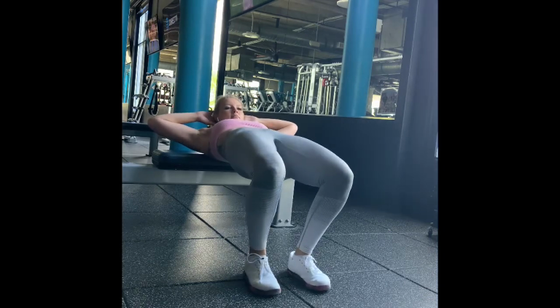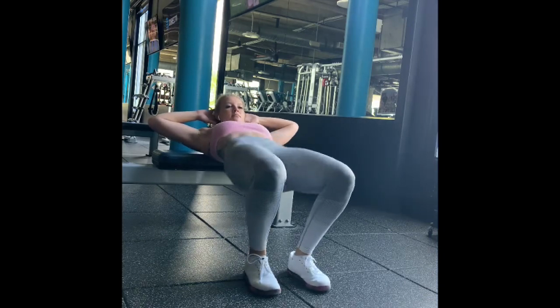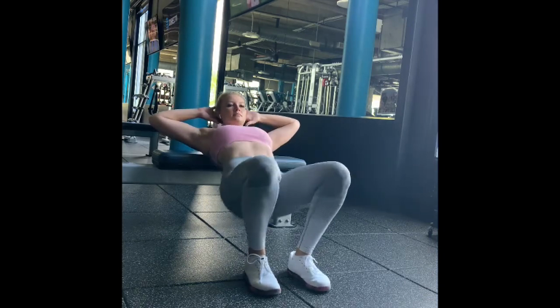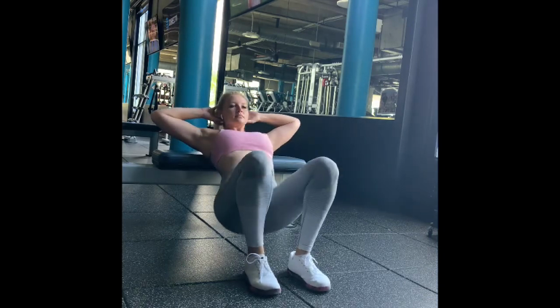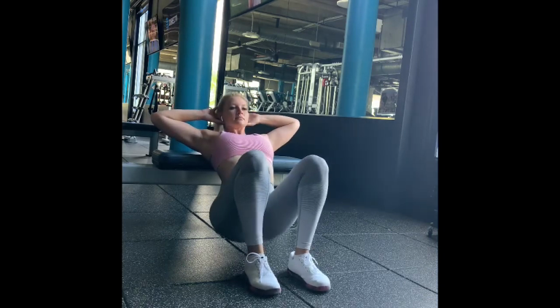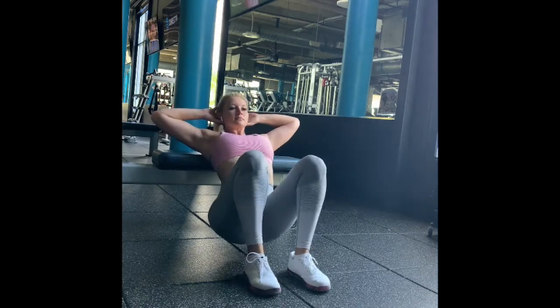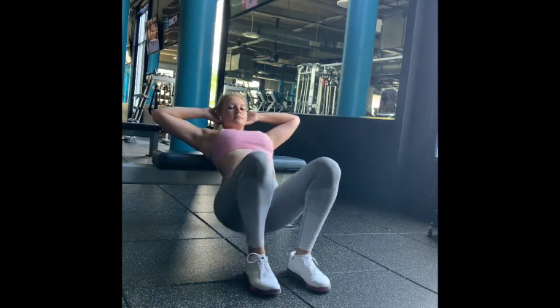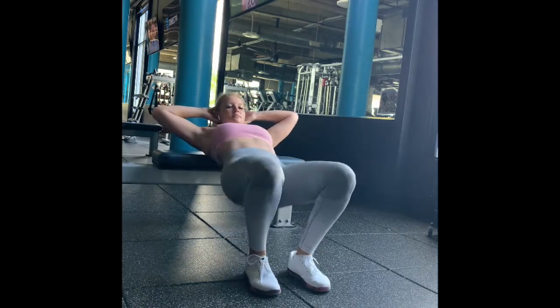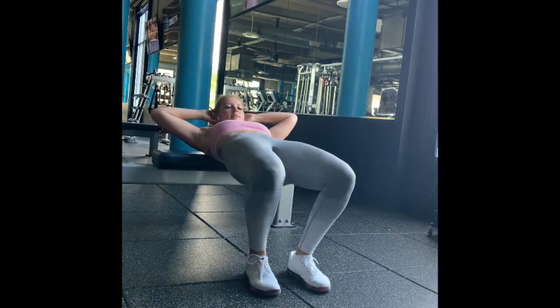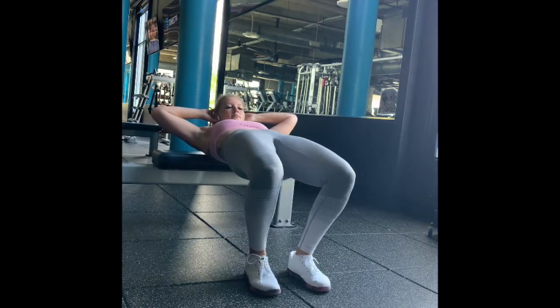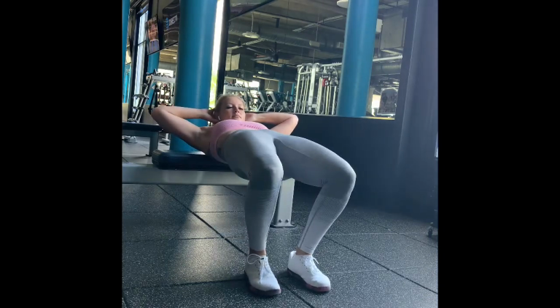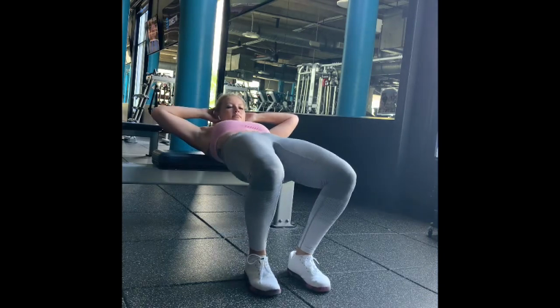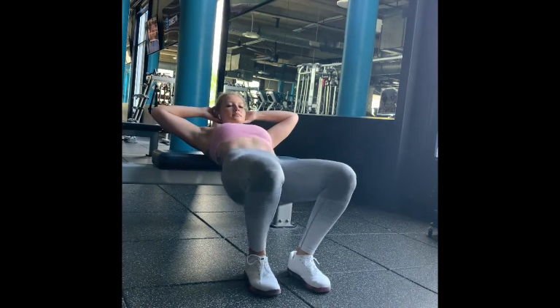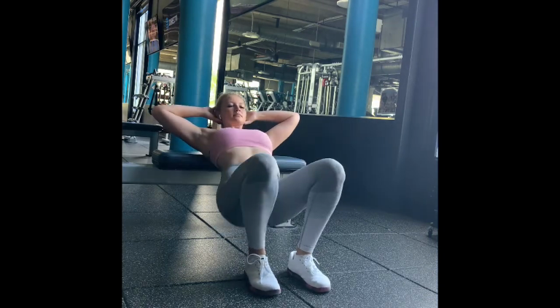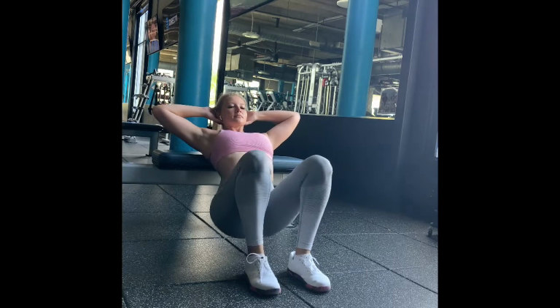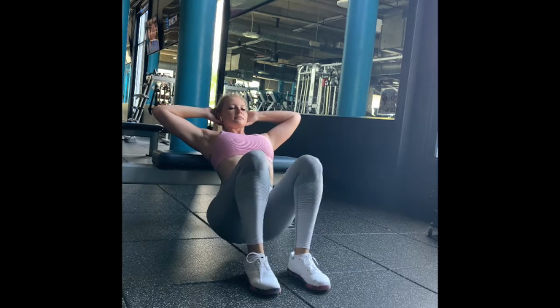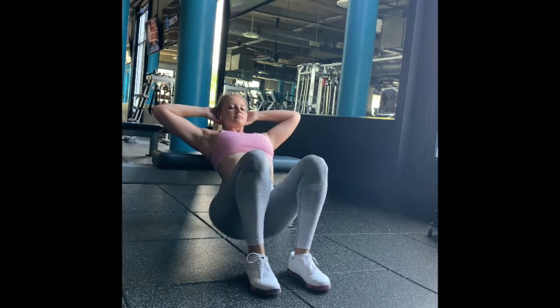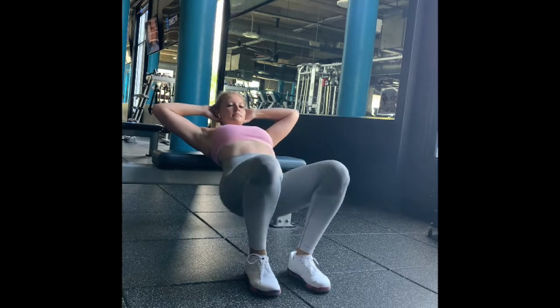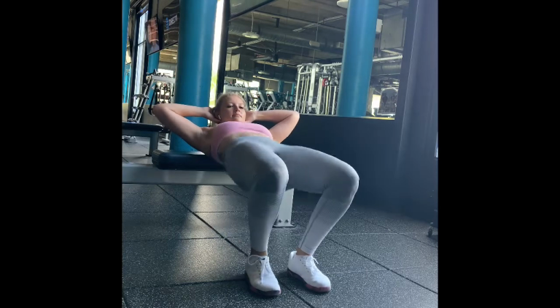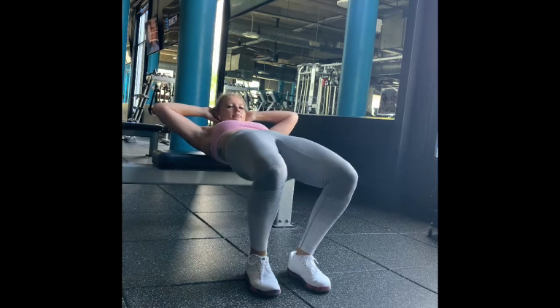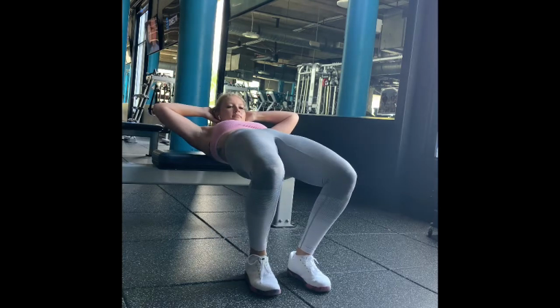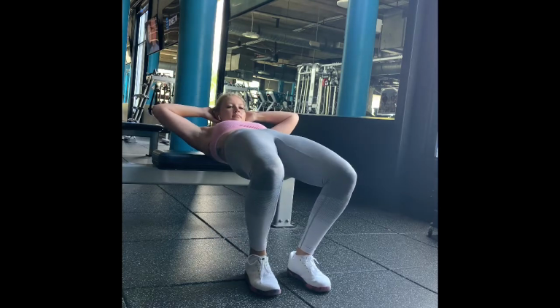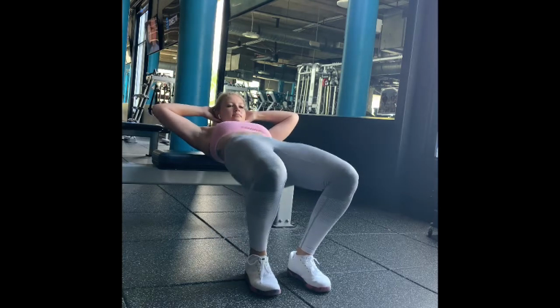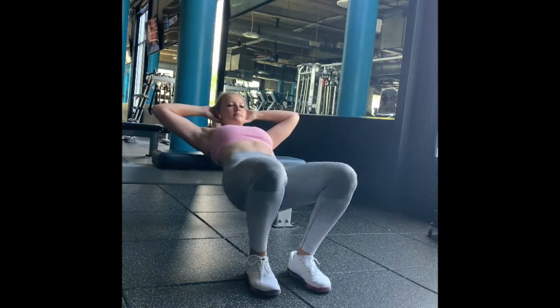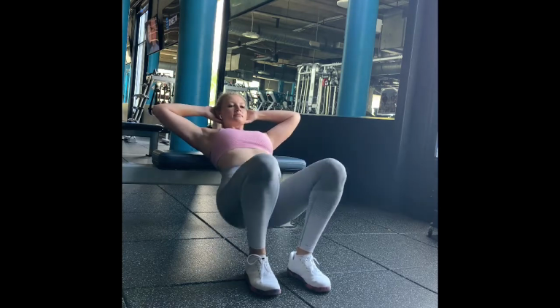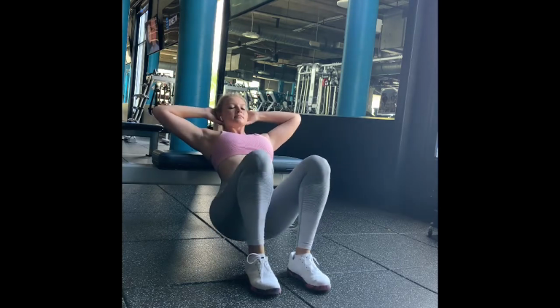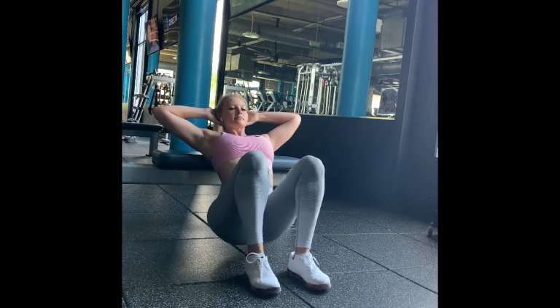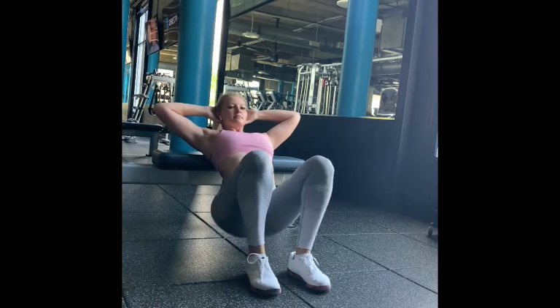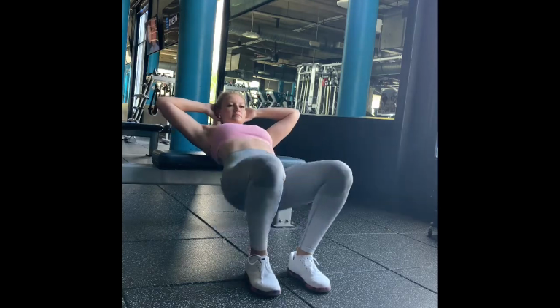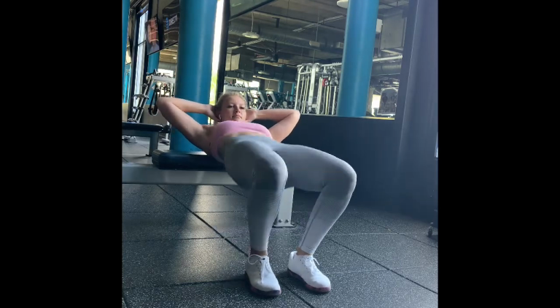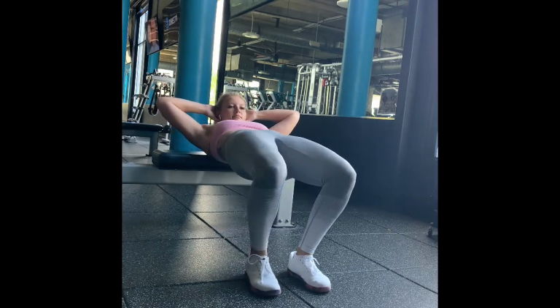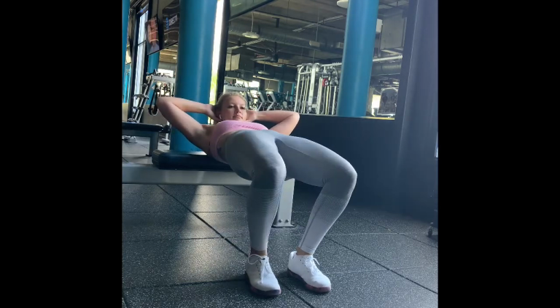Keep your eyes forward and your chin tucked as you bring your hips up from the floor, pressing through the heels, keeping the big toes down.